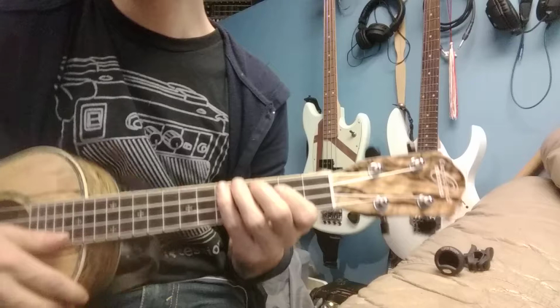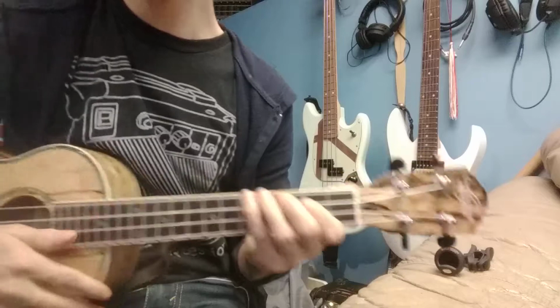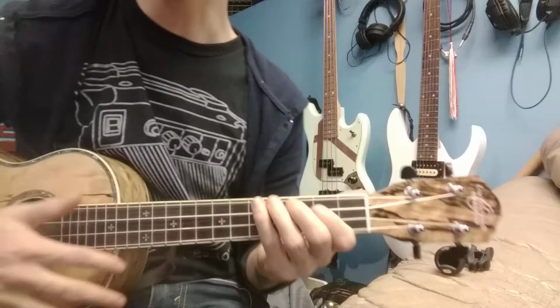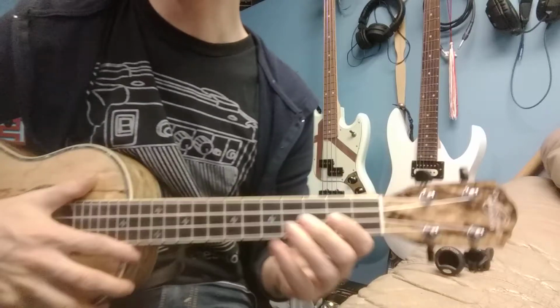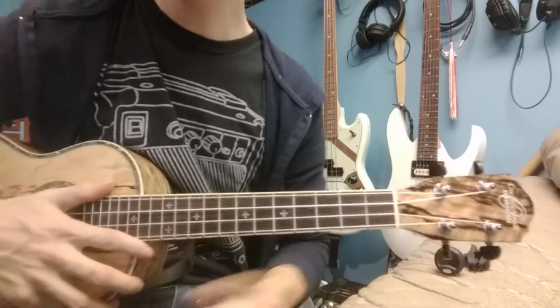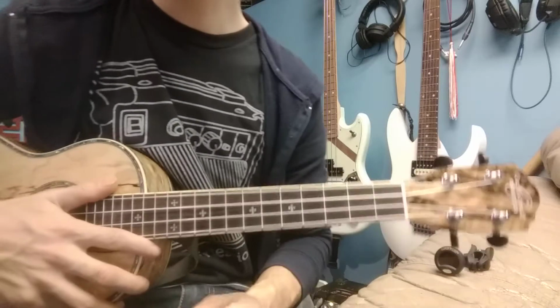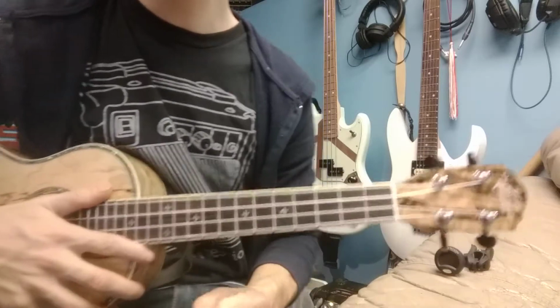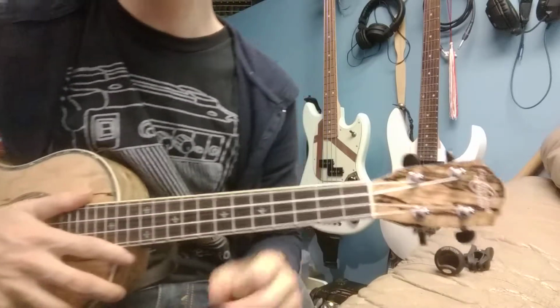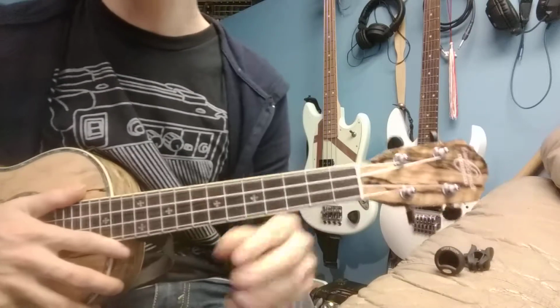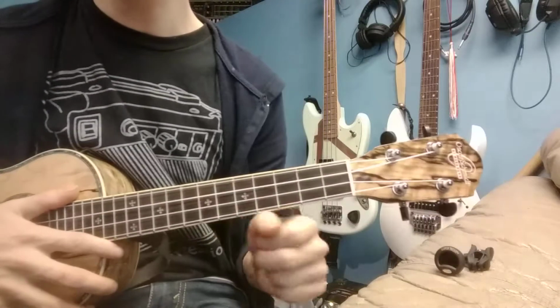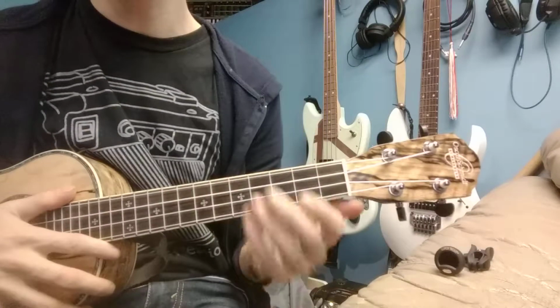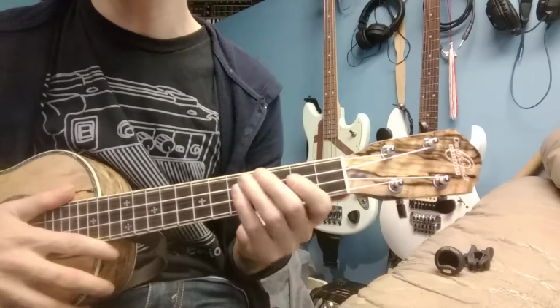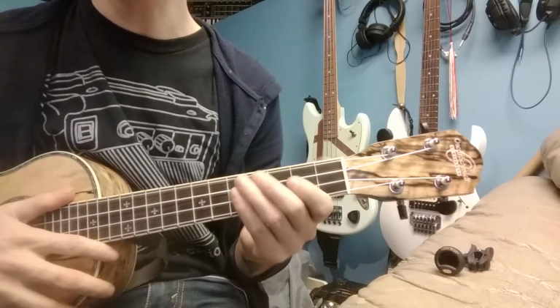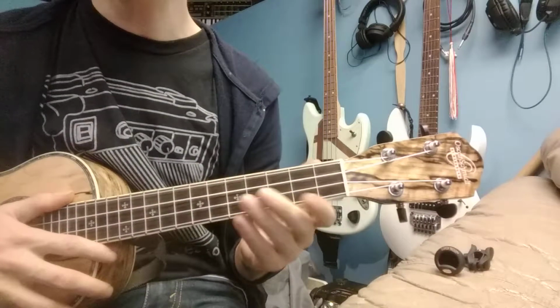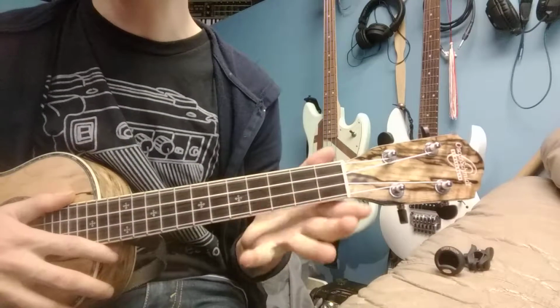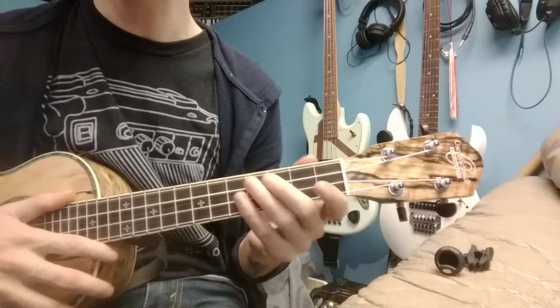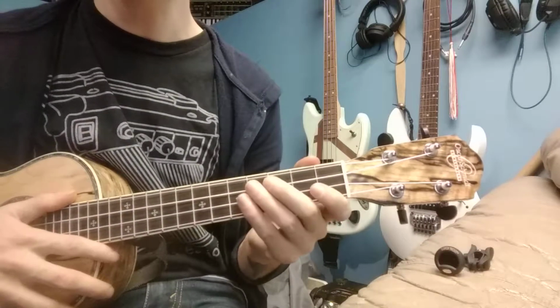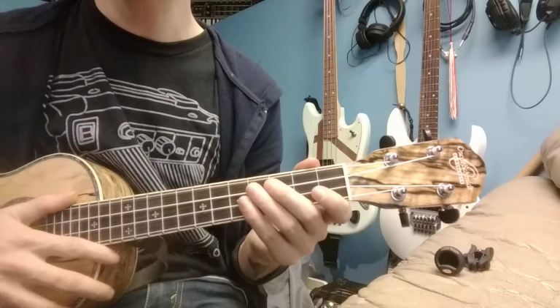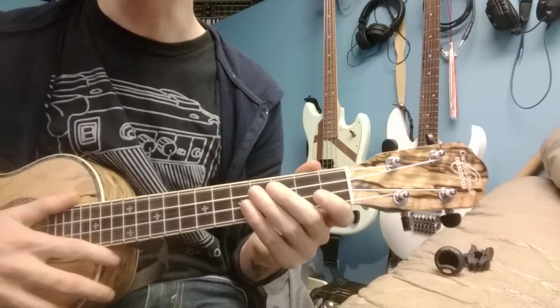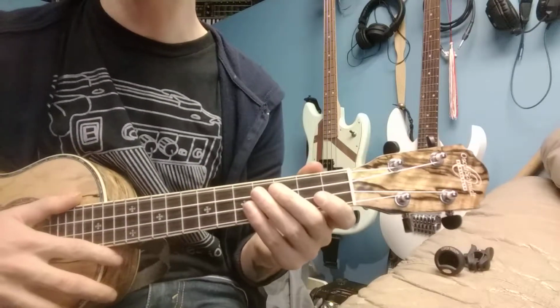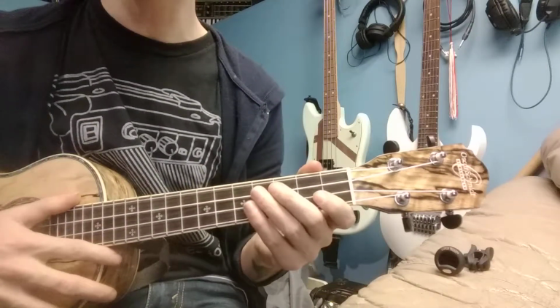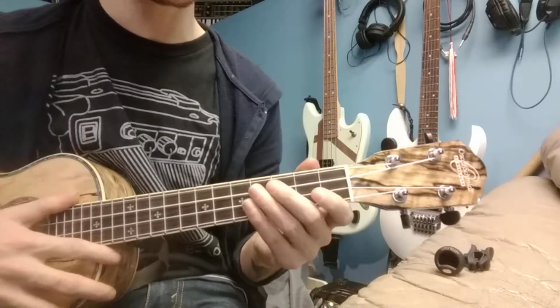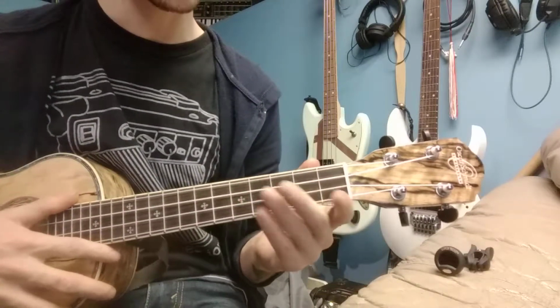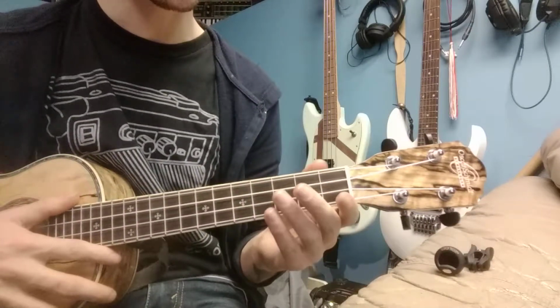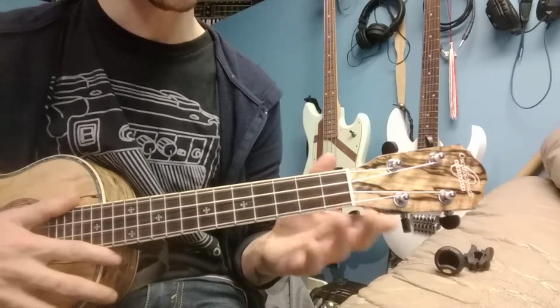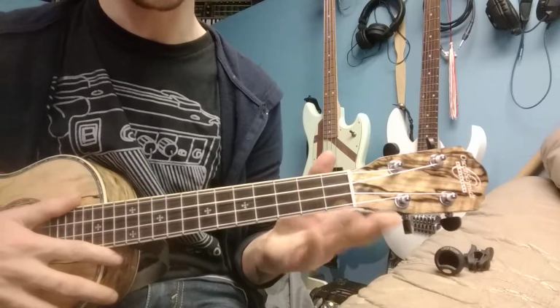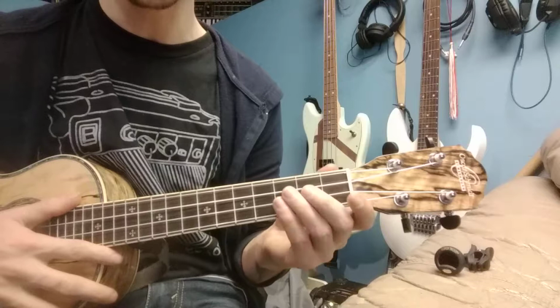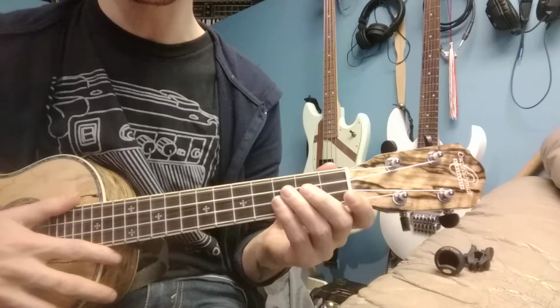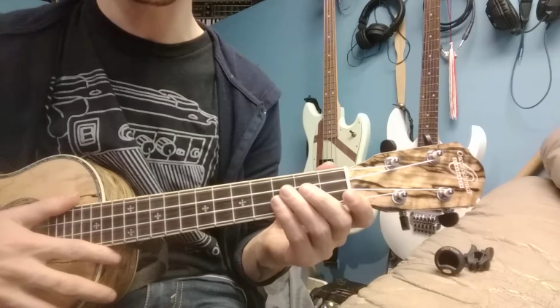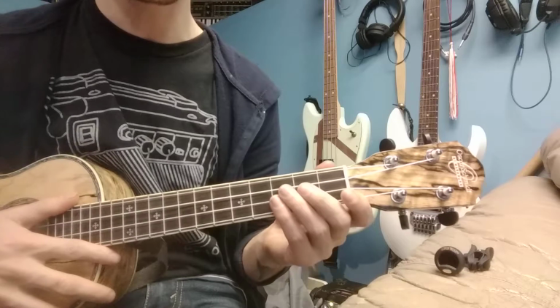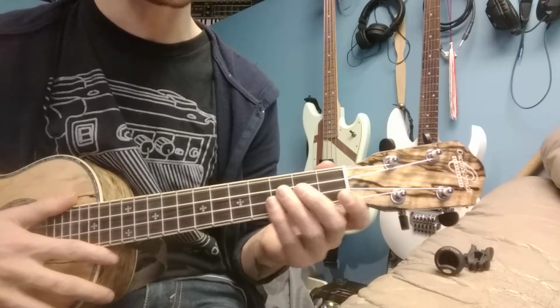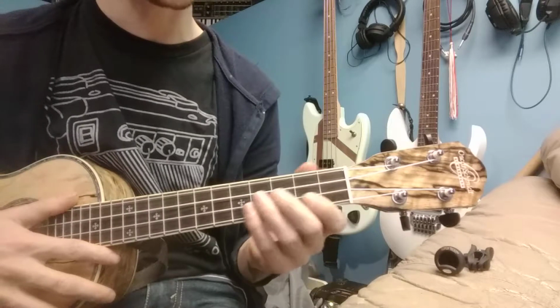Hey there. So we're going to go over another little exercise on uke. This one is your harmonized thirds exercise.